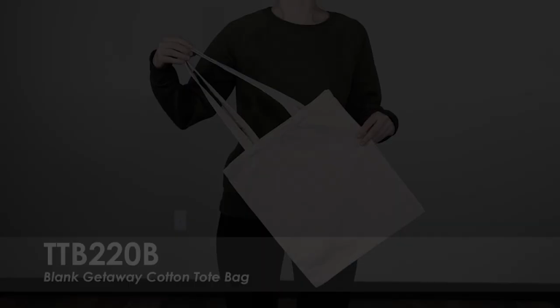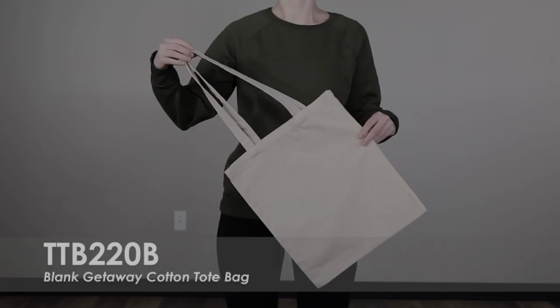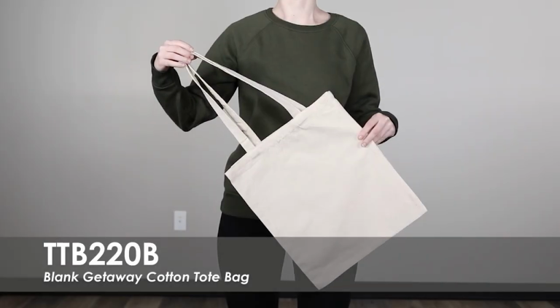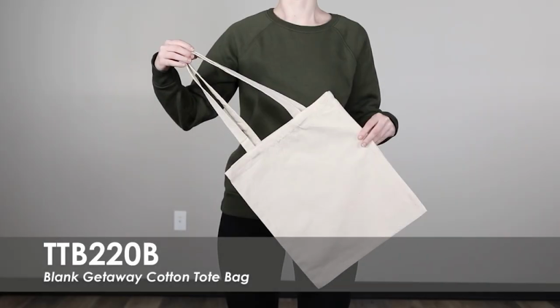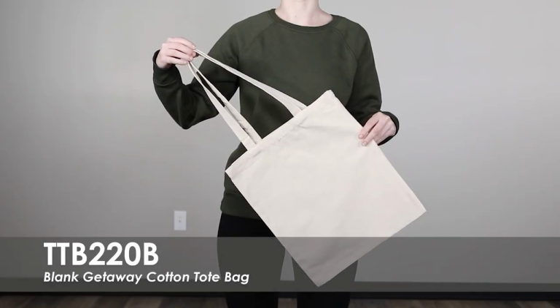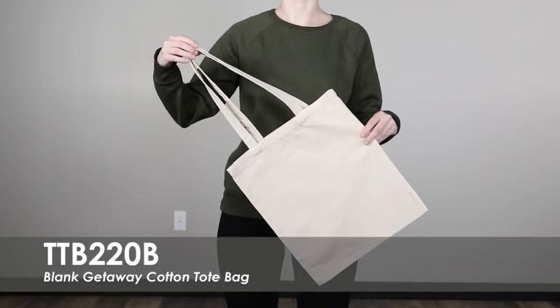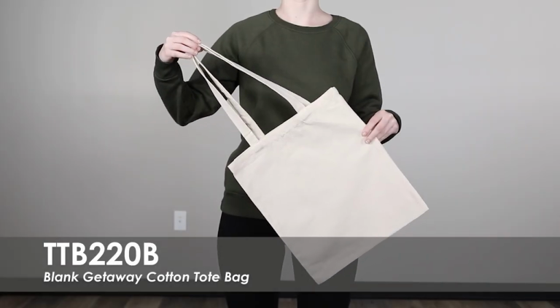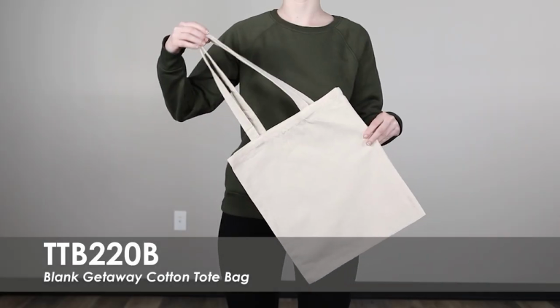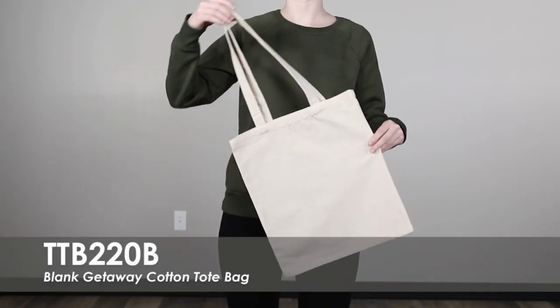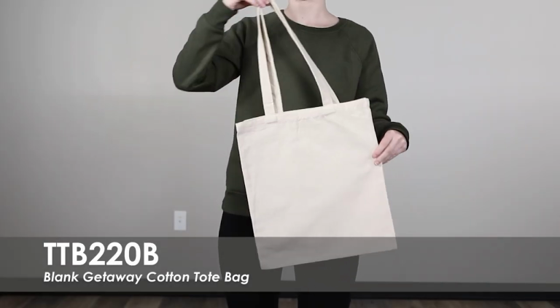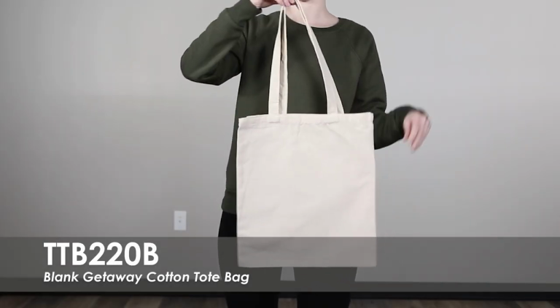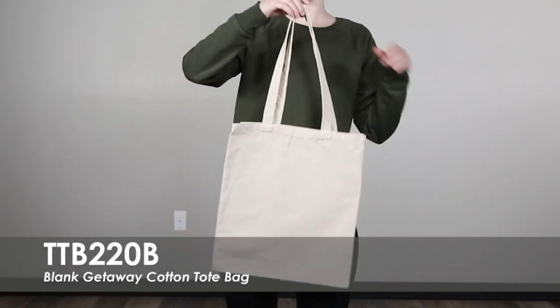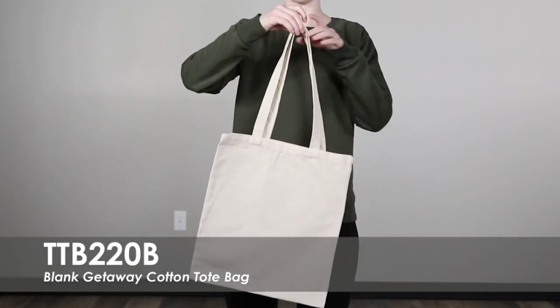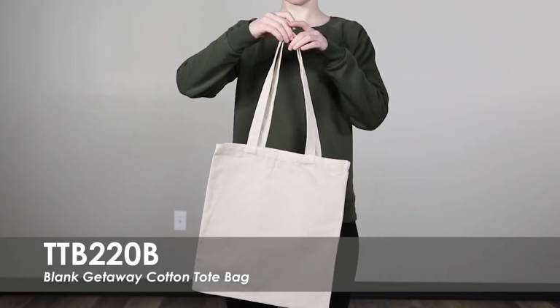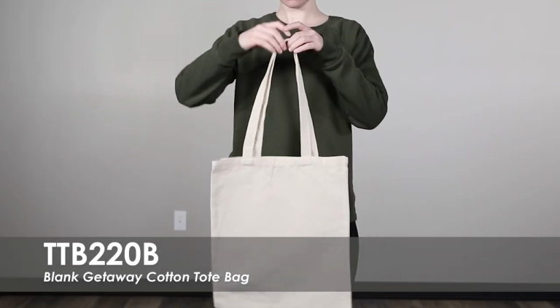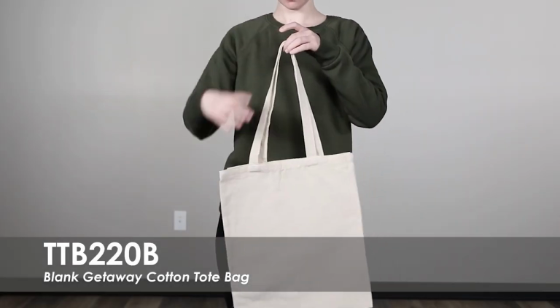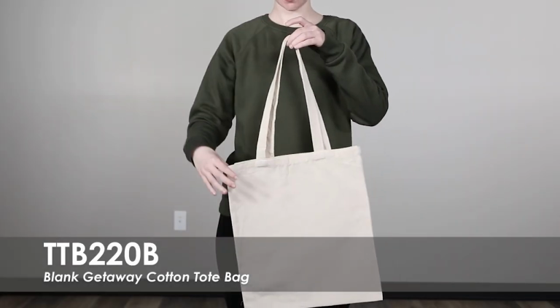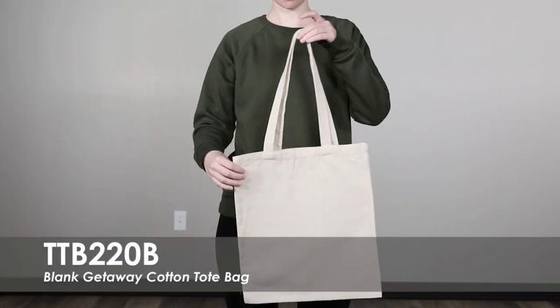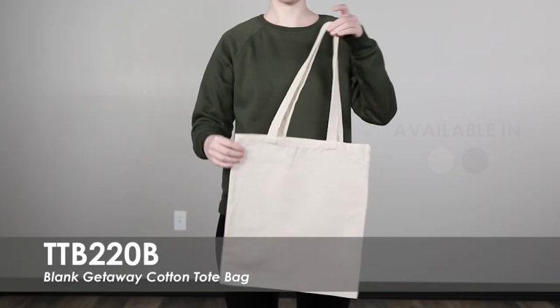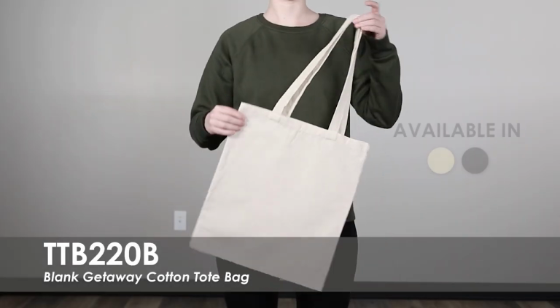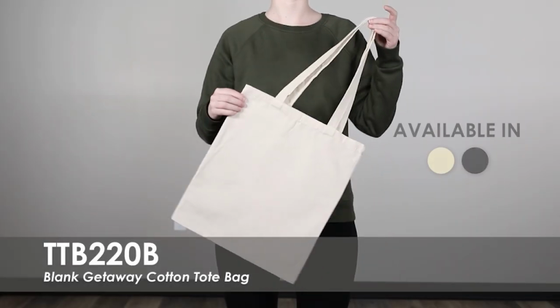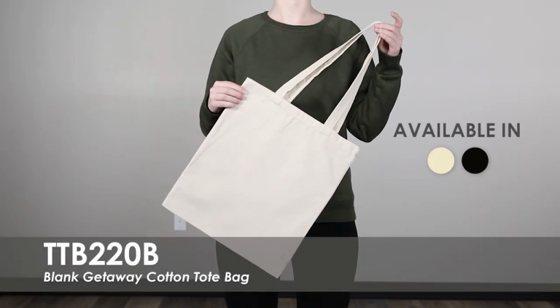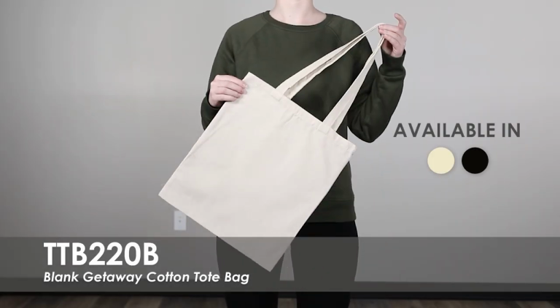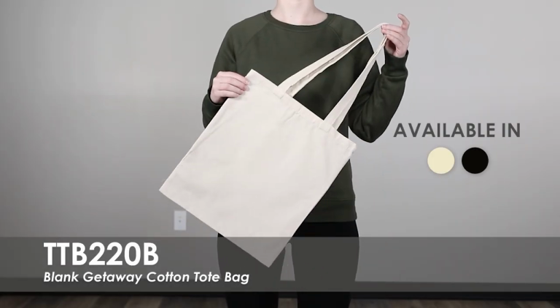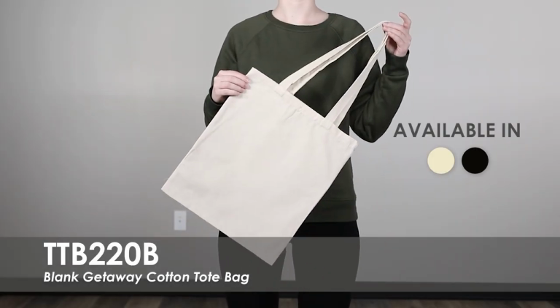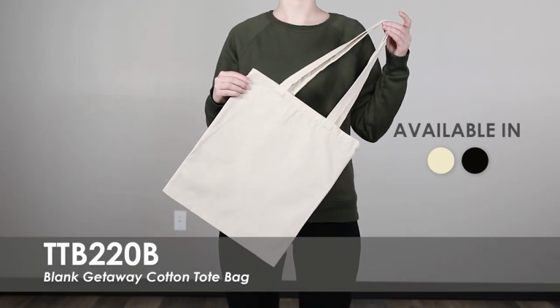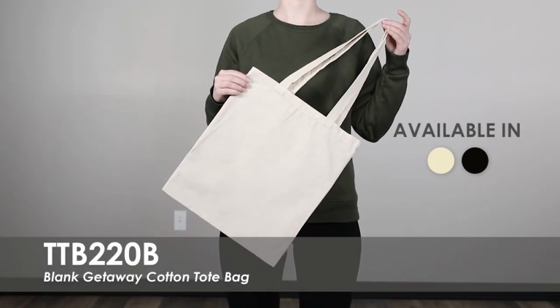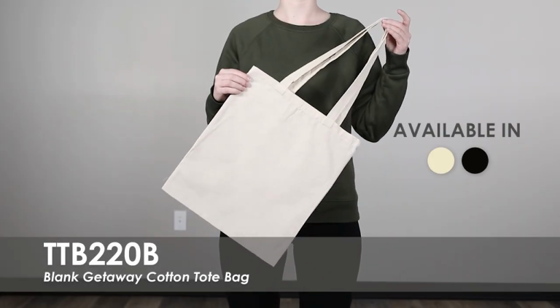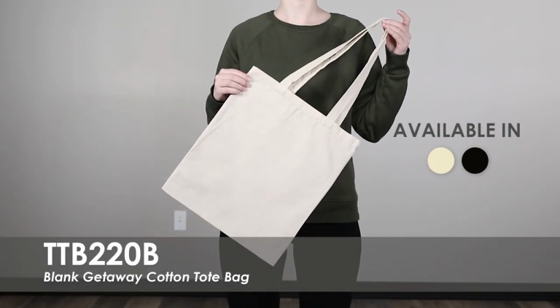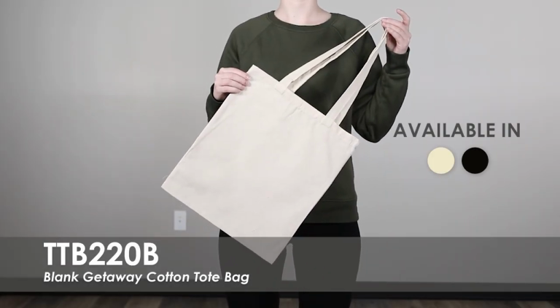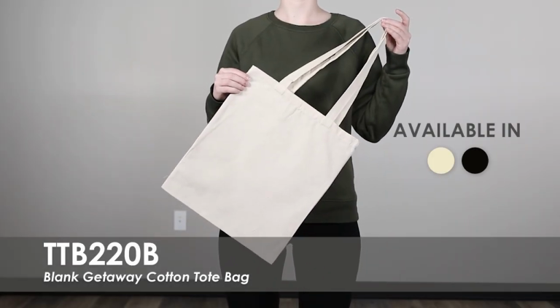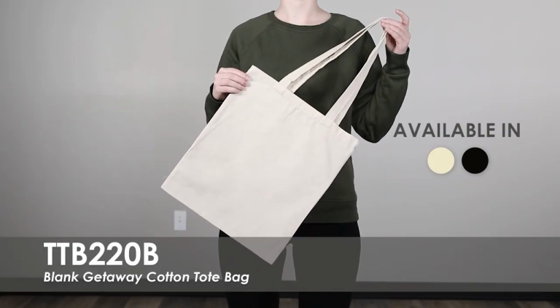This video spotlights our Blank Getaway Cotton Tote Bag. We offer this tote in two product colors.